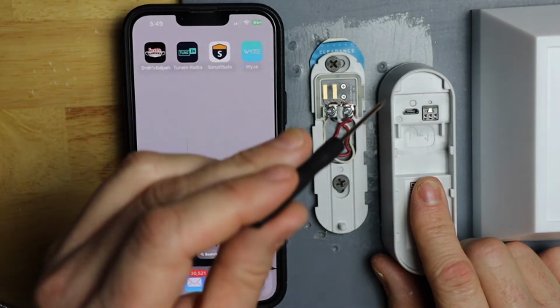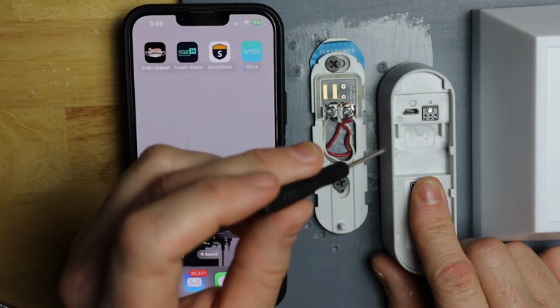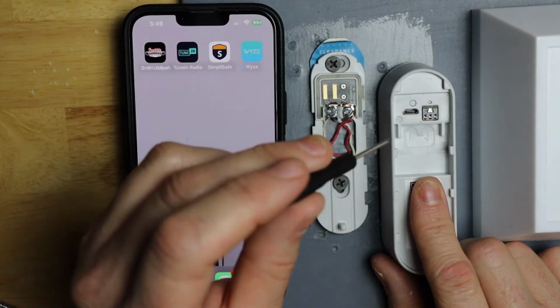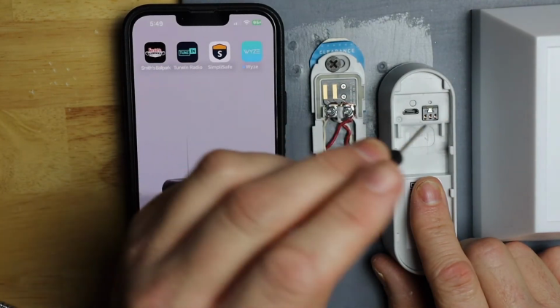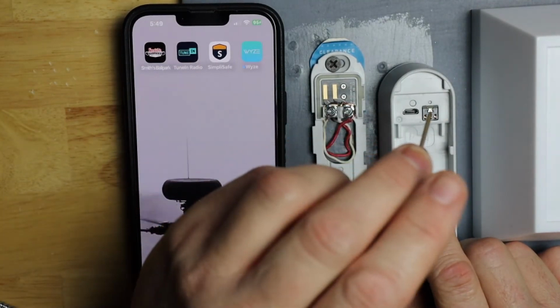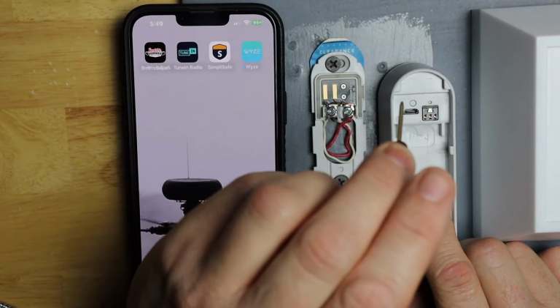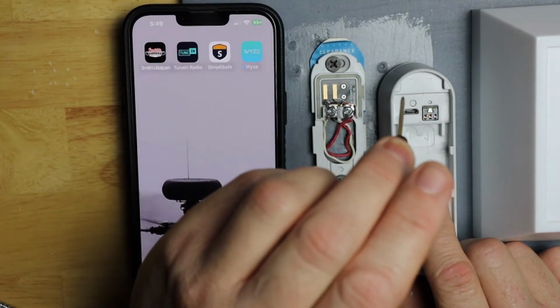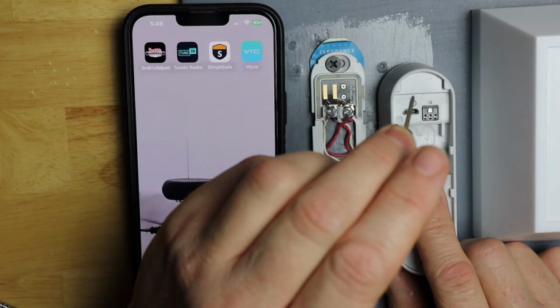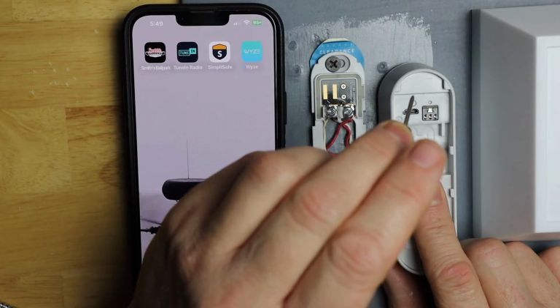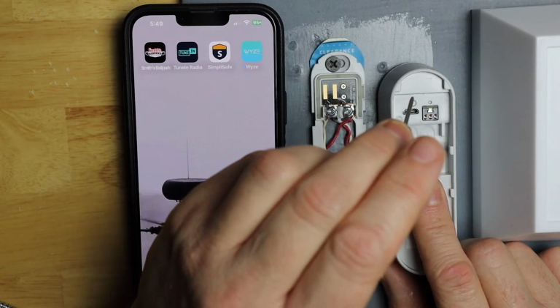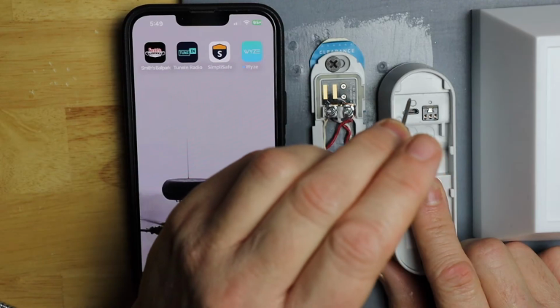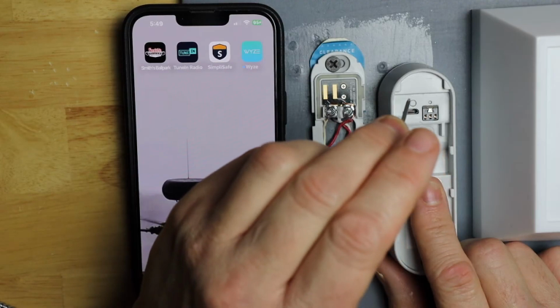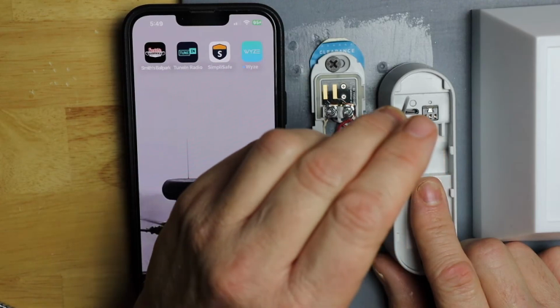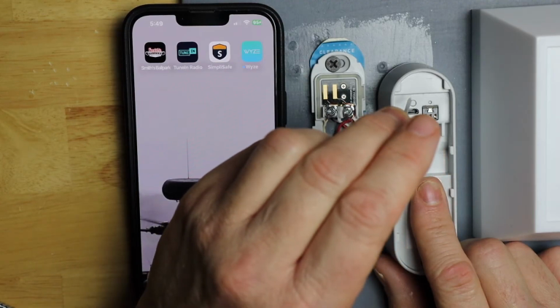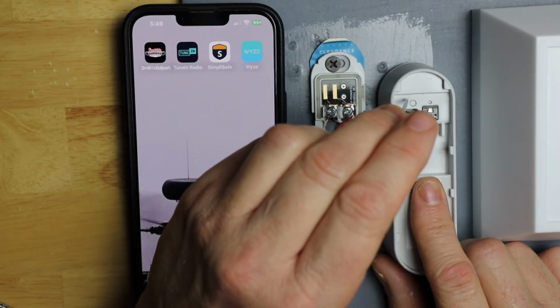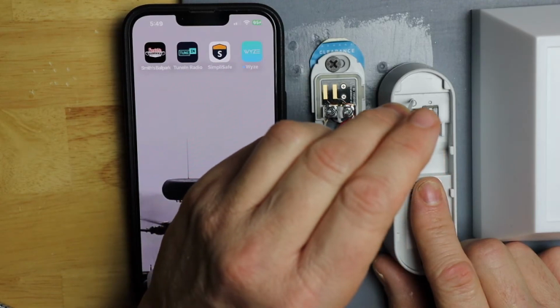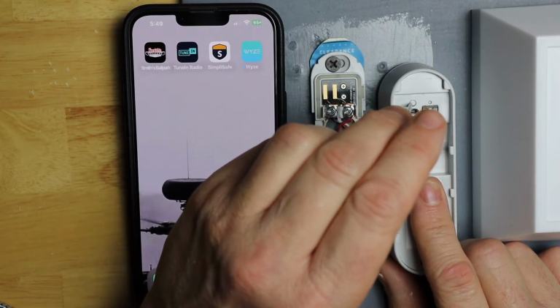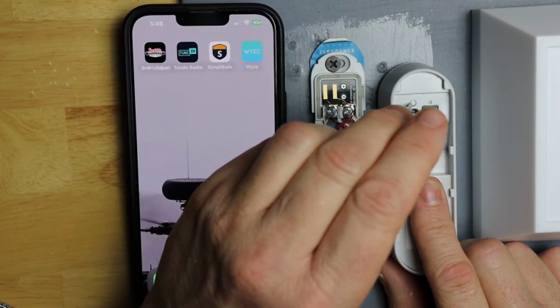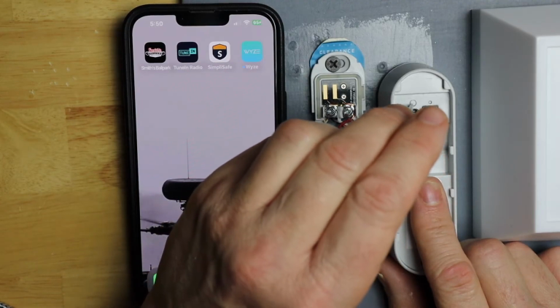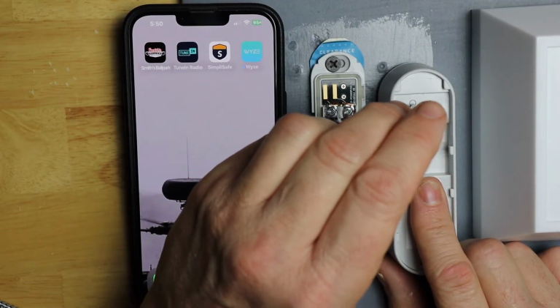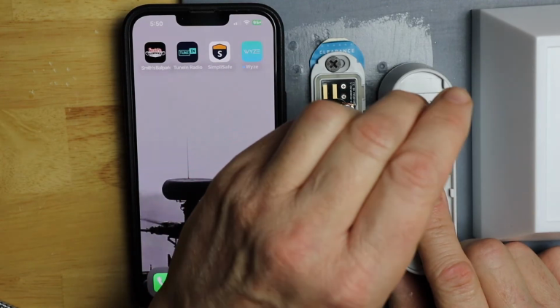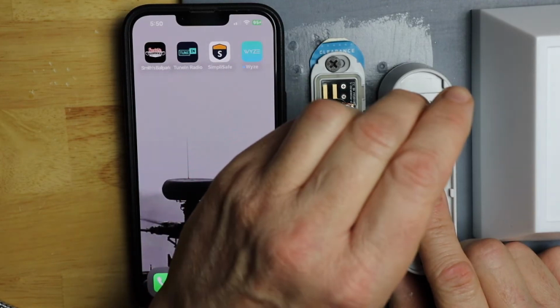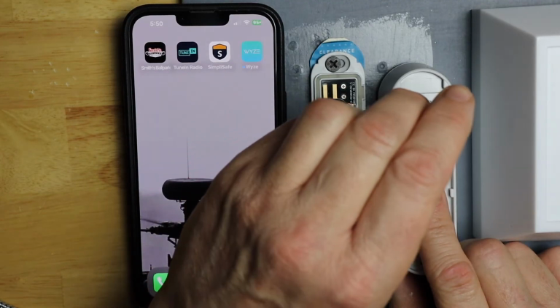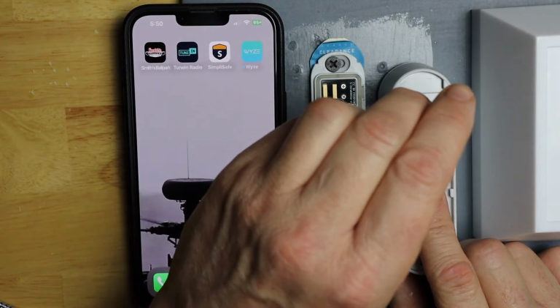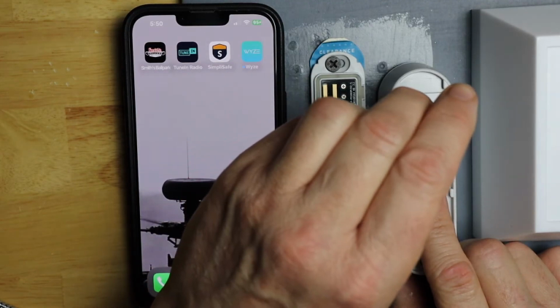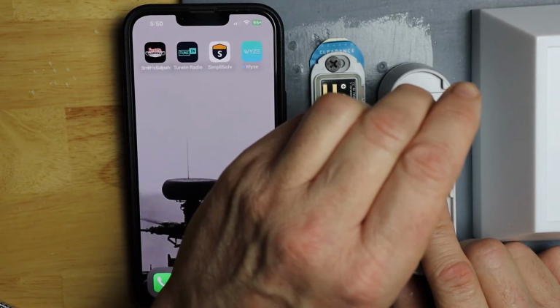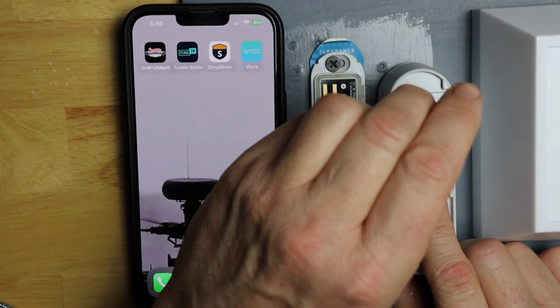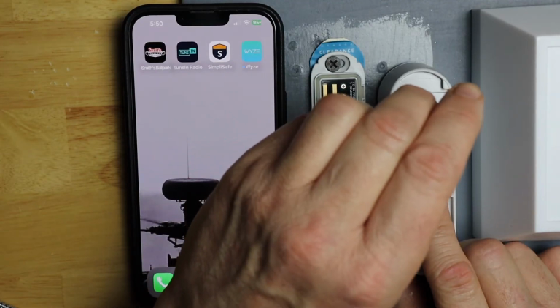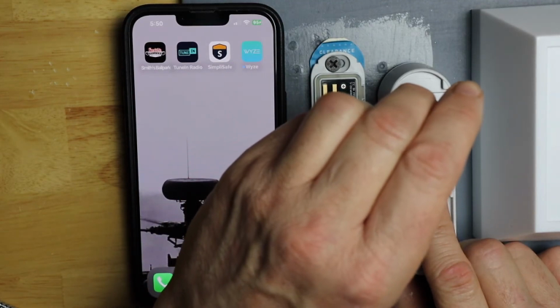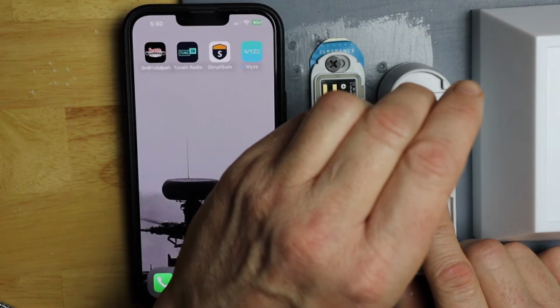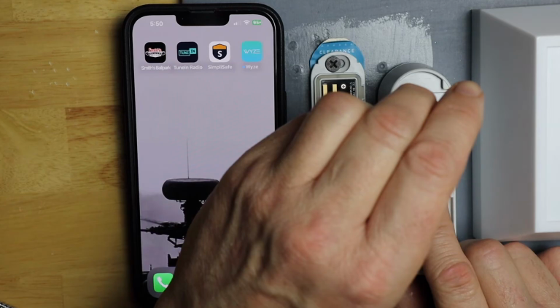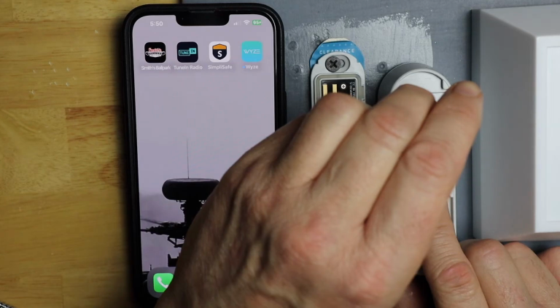So I'm going to go ahead and hold this button on the left until you hear it chirp or make a sound.